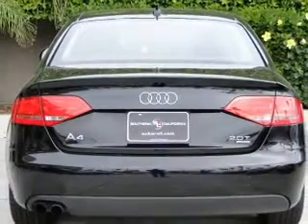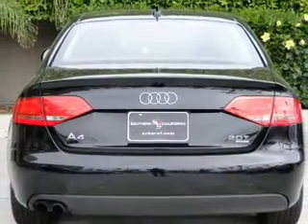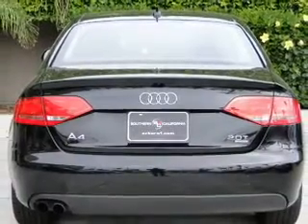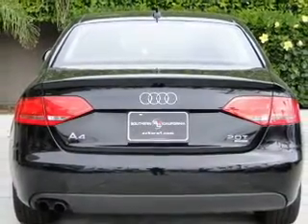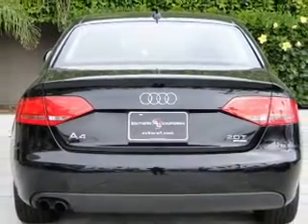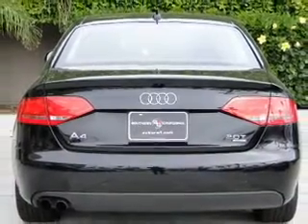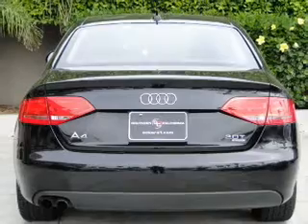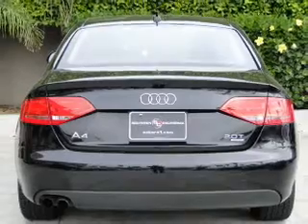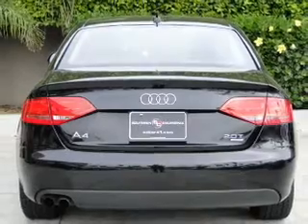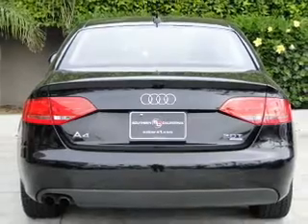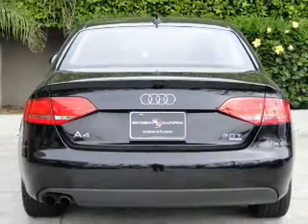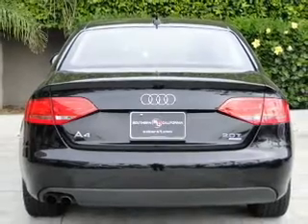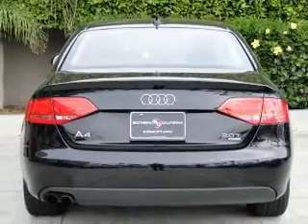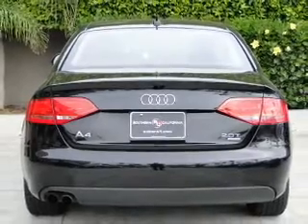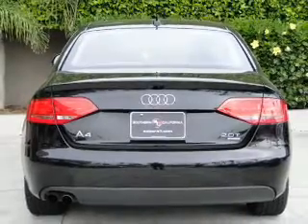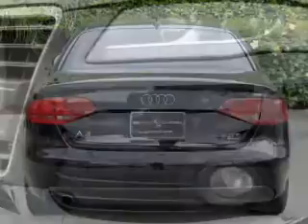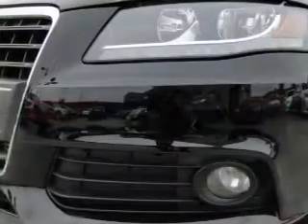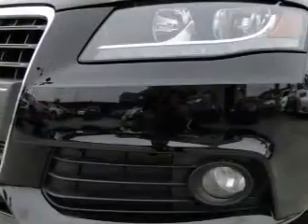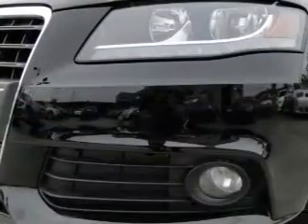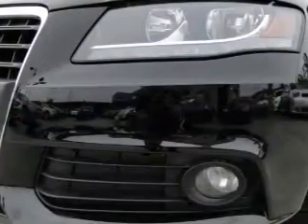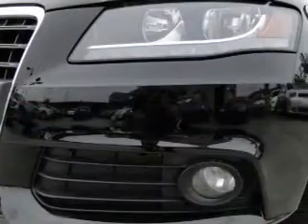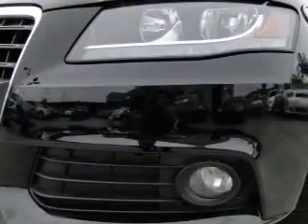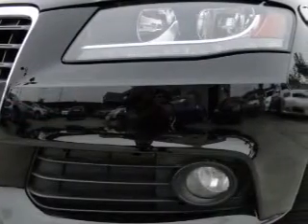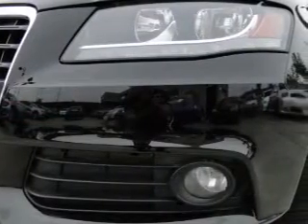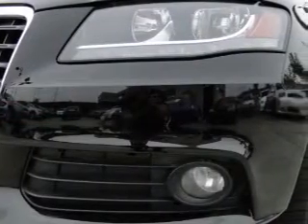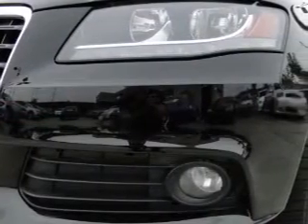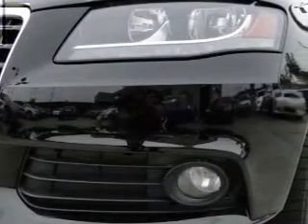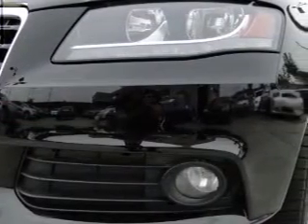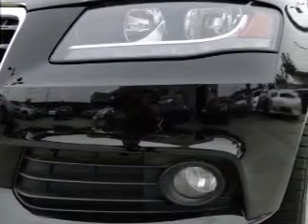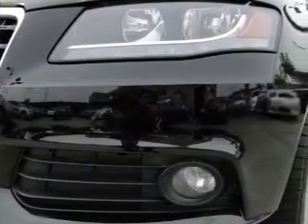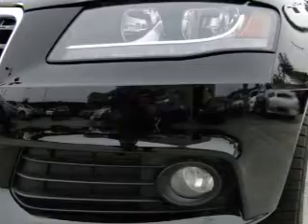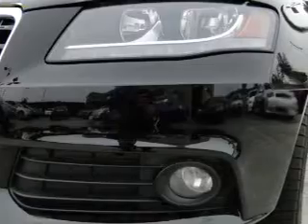Premium wheels lend a distinctive appearance. You will appreciate the safety feature of anti-lock brakes. The sunroof lets fresh air in.